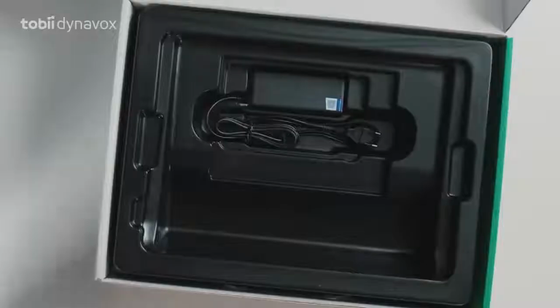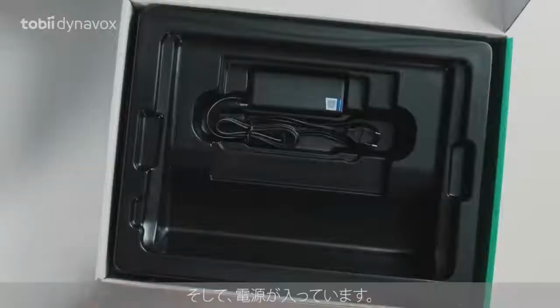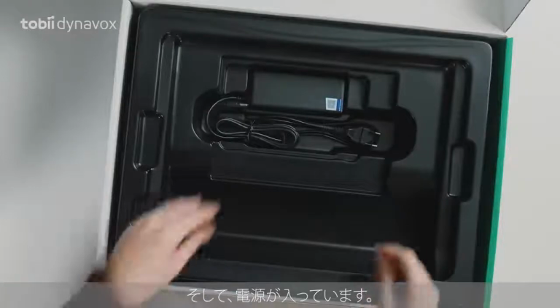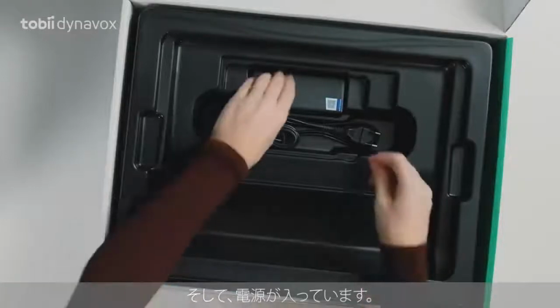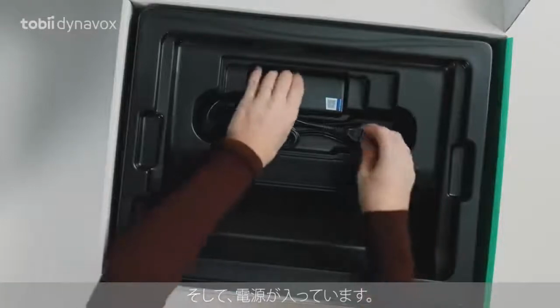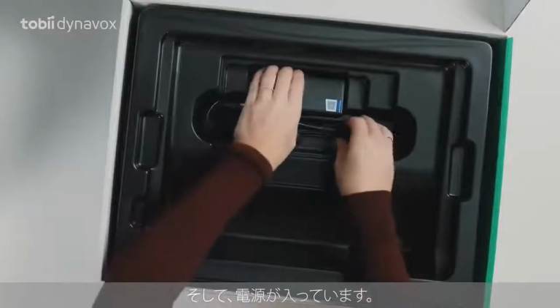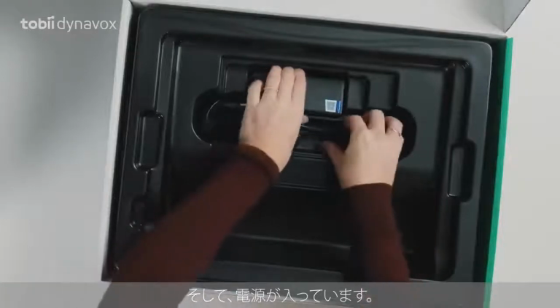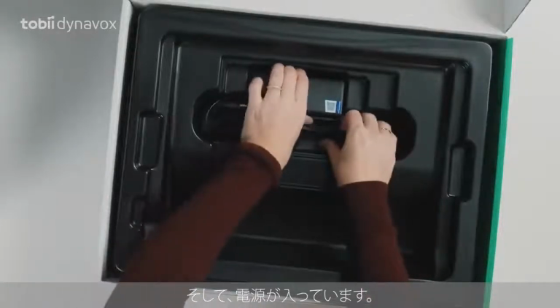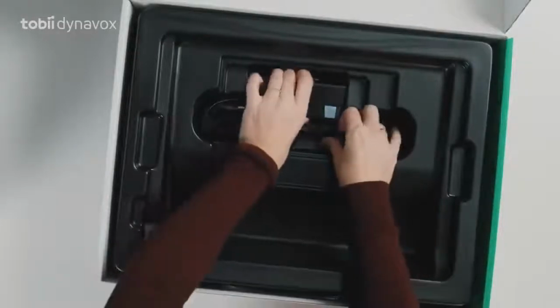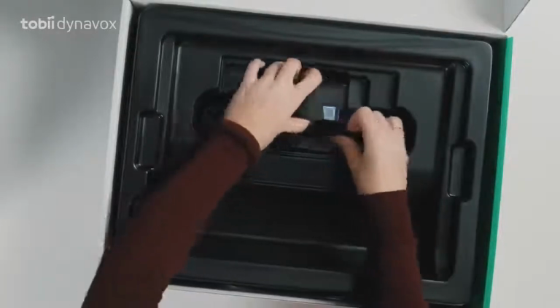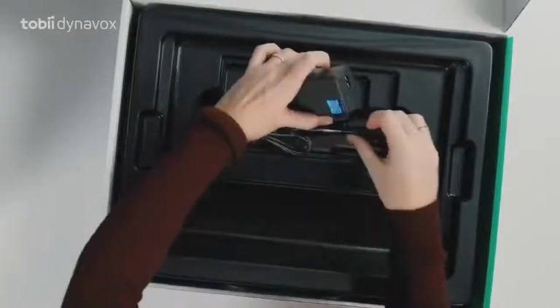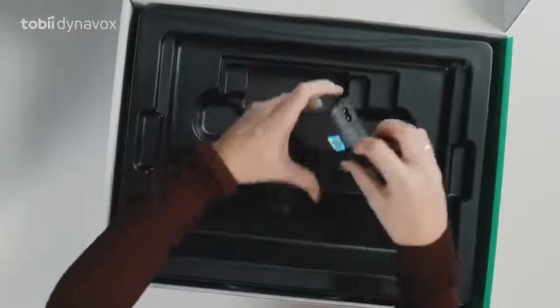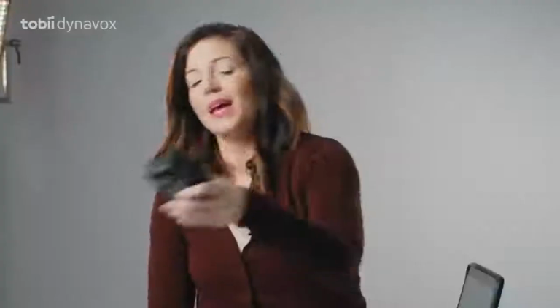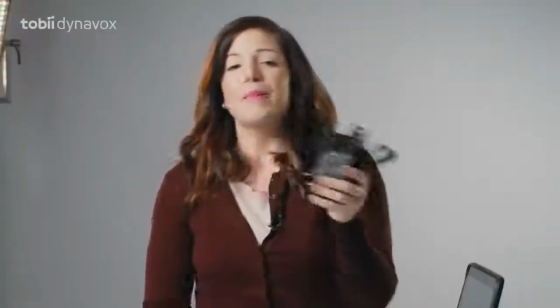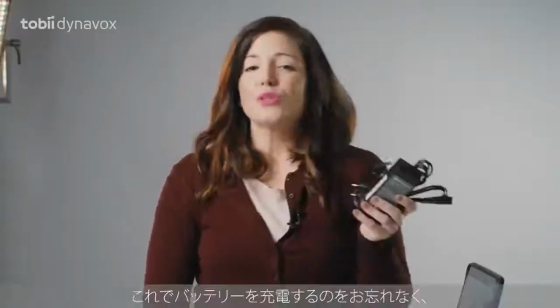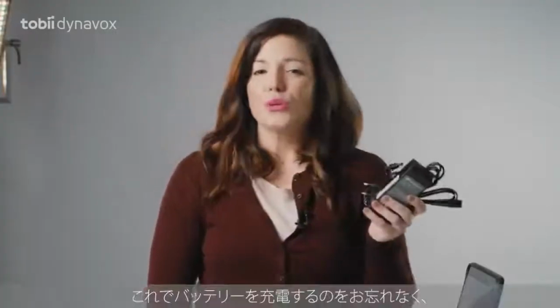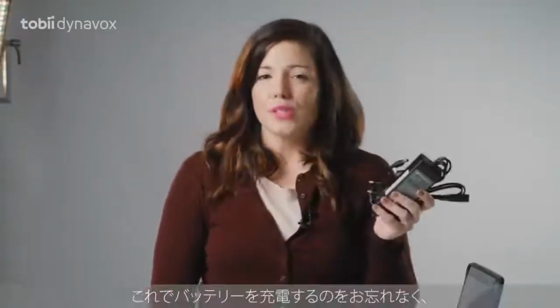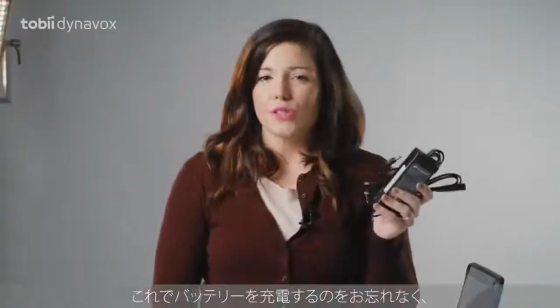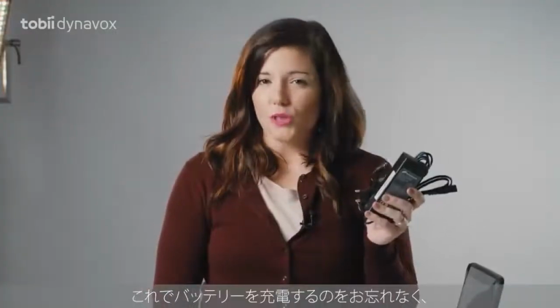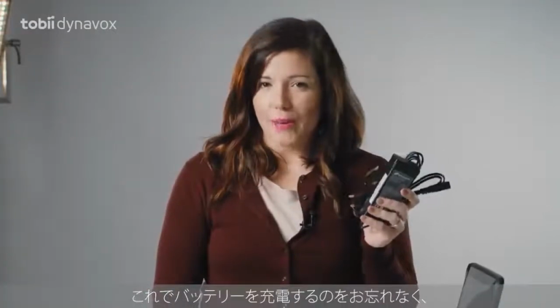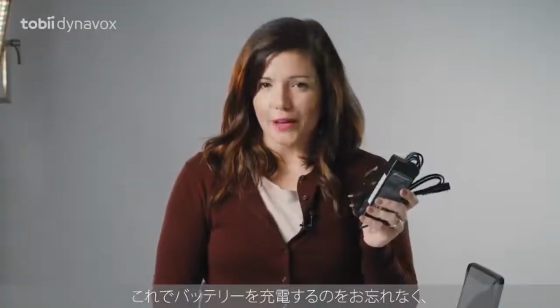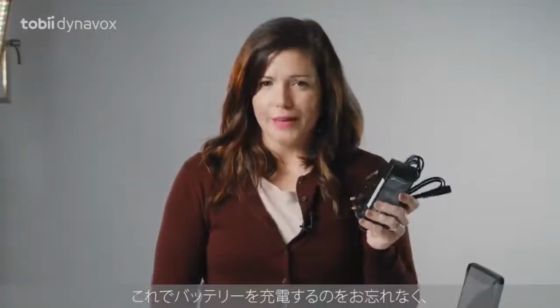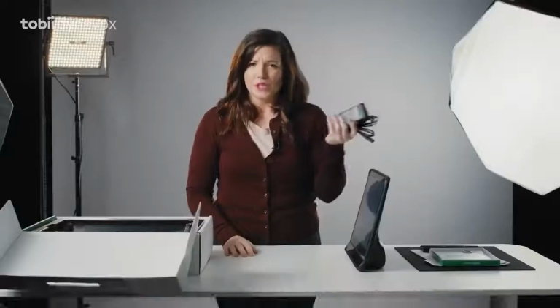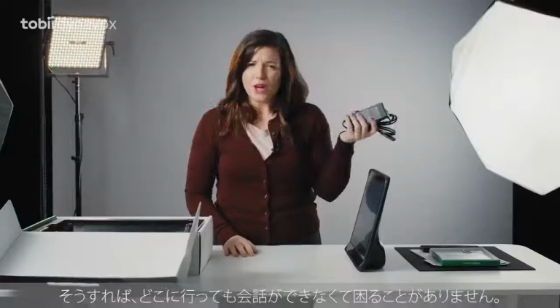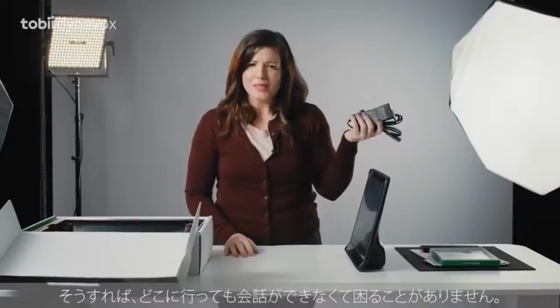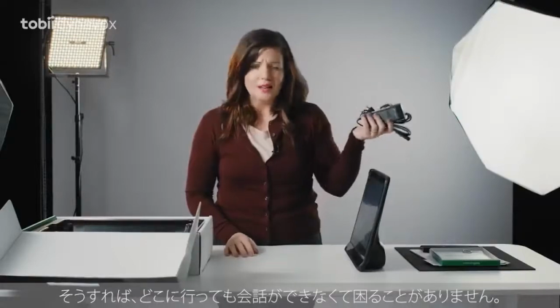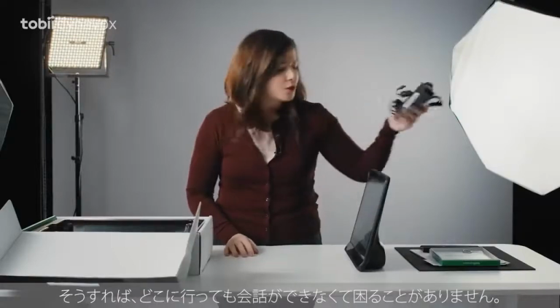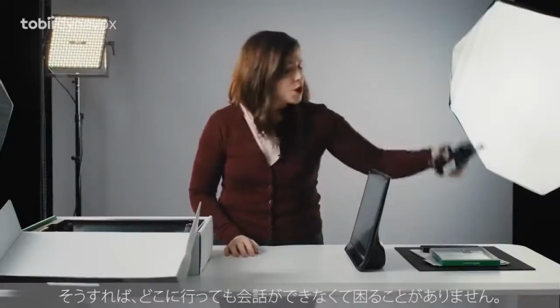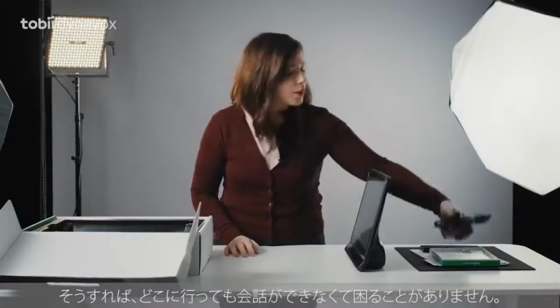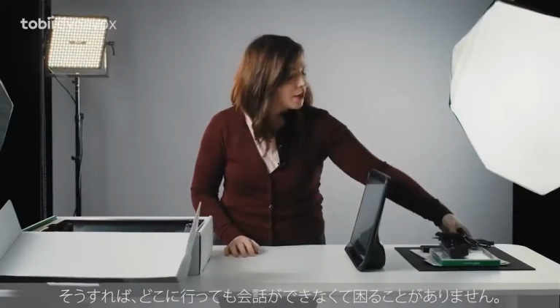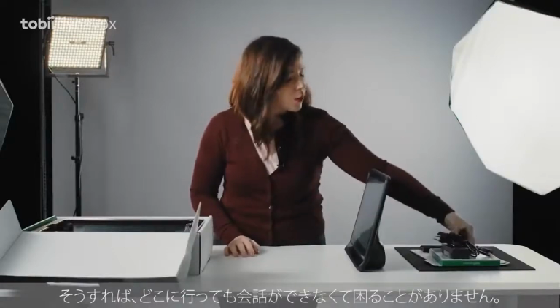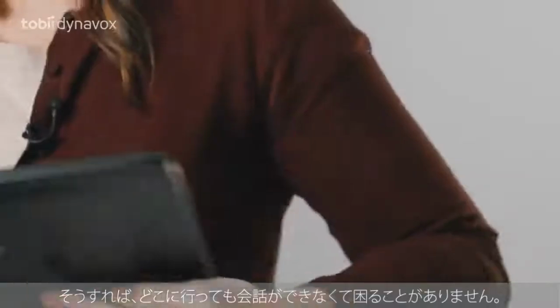And then you have the power supply. Make sure you use it to charge the battery, so you're not stuck in the middle of nowhere without a voice.